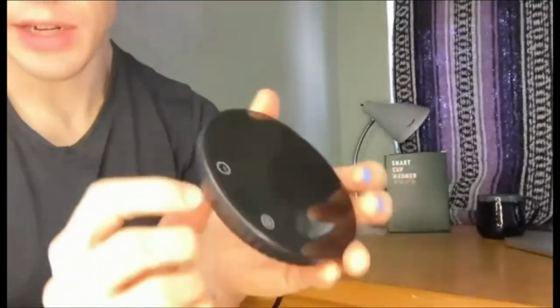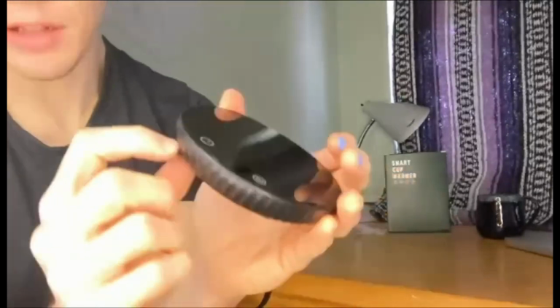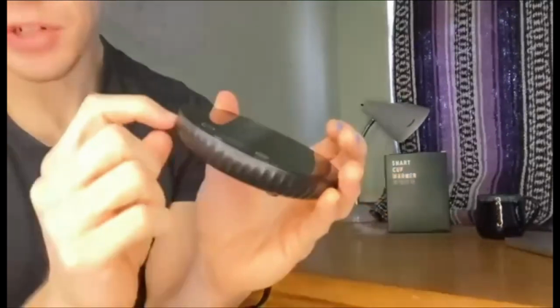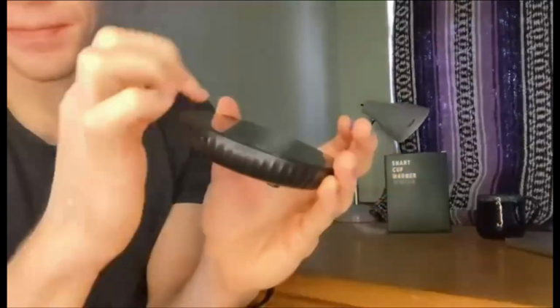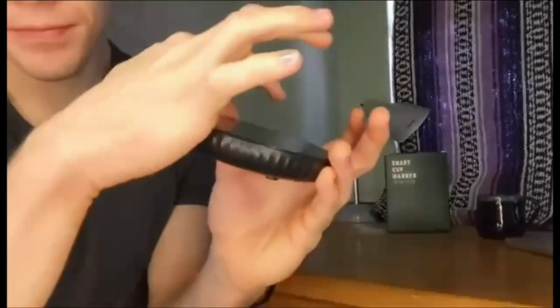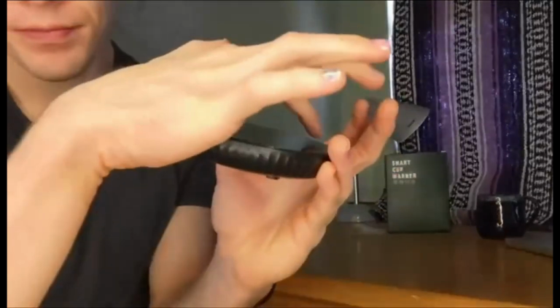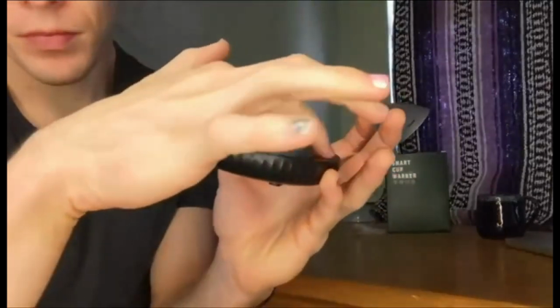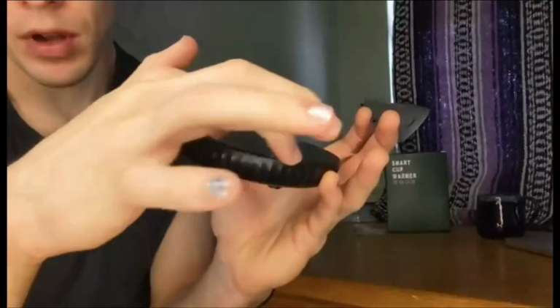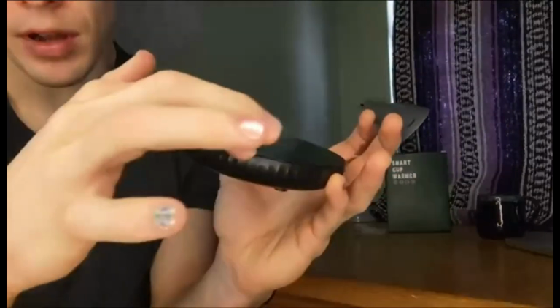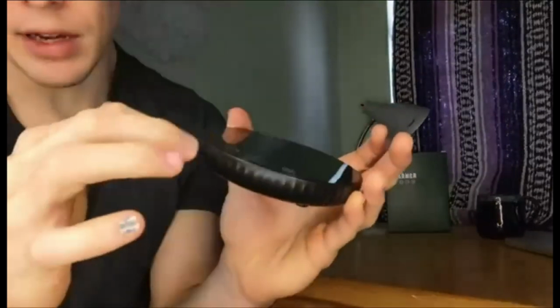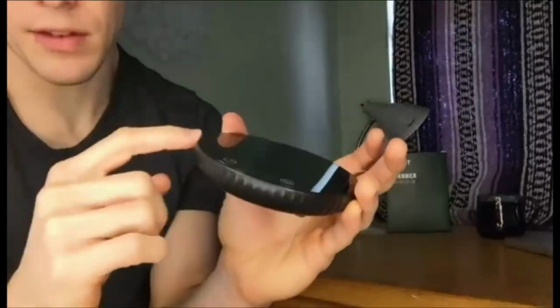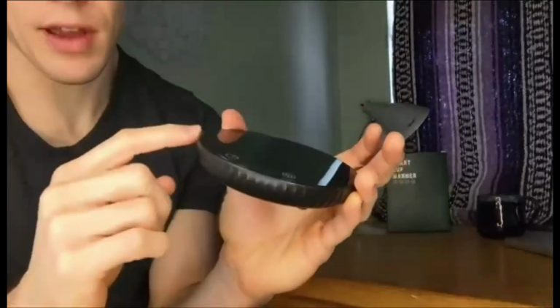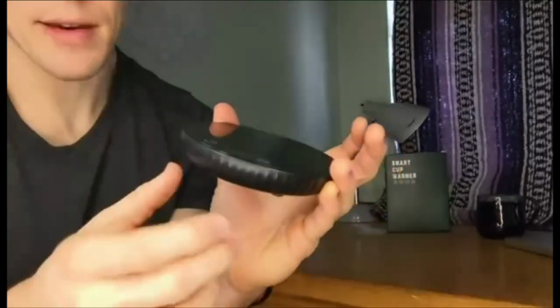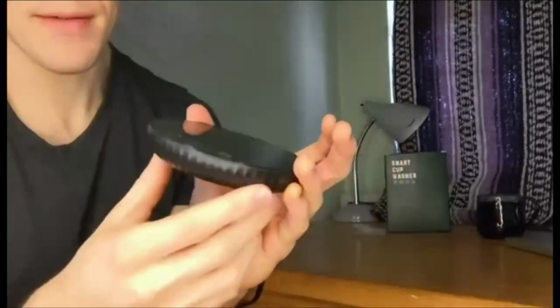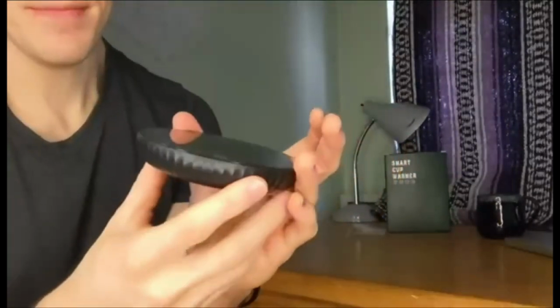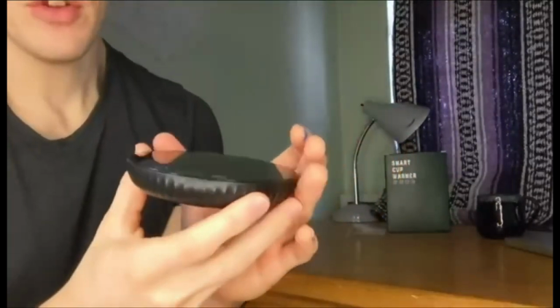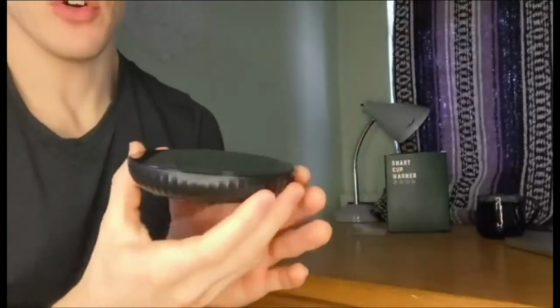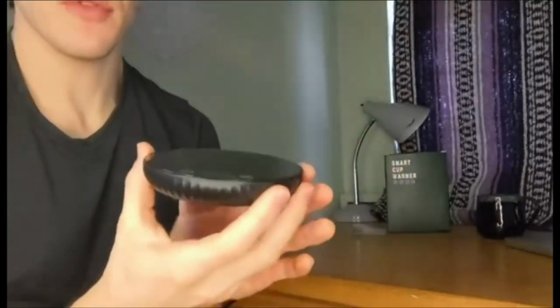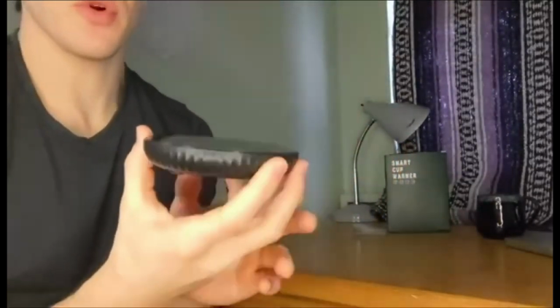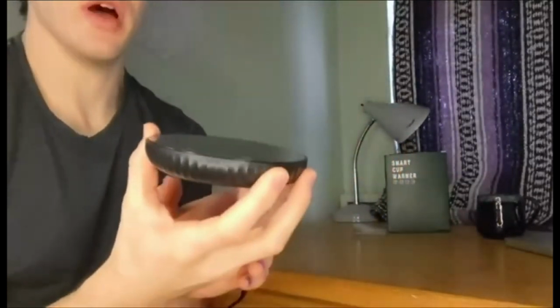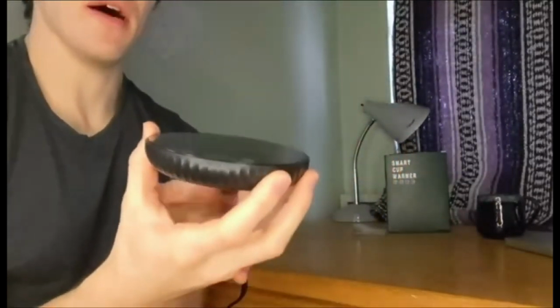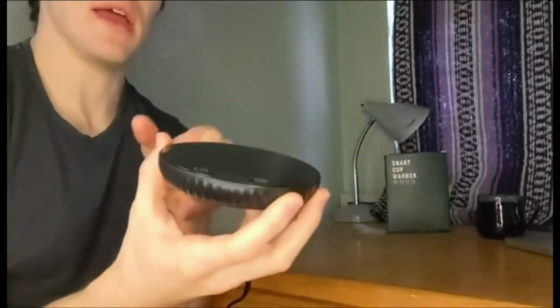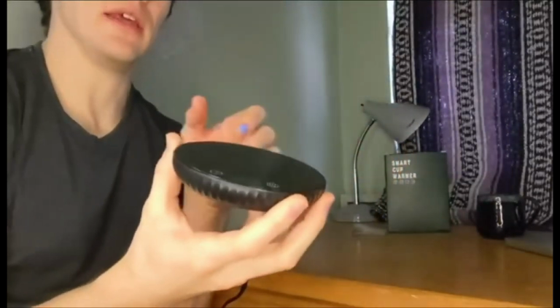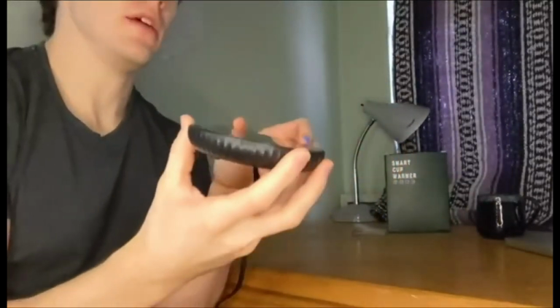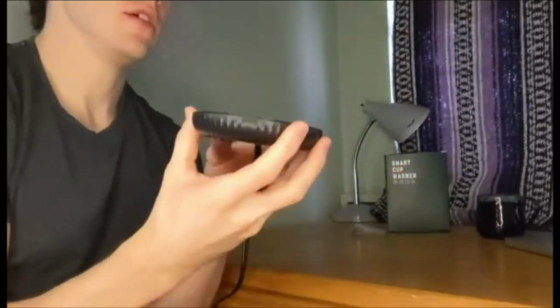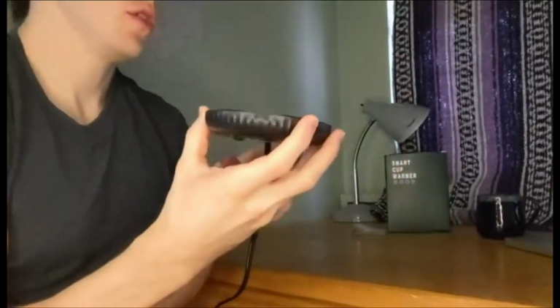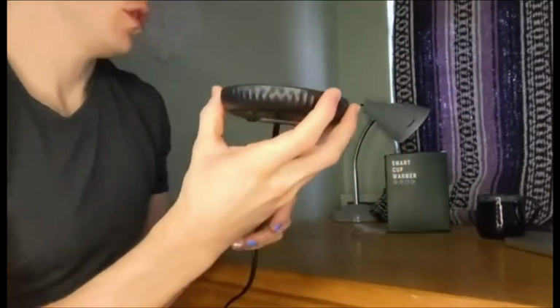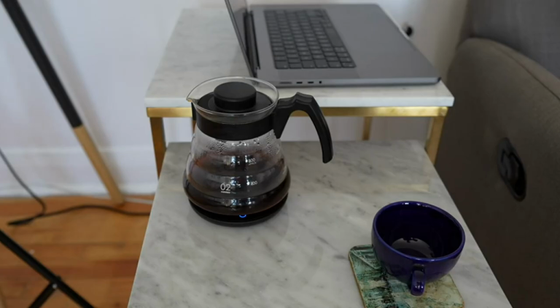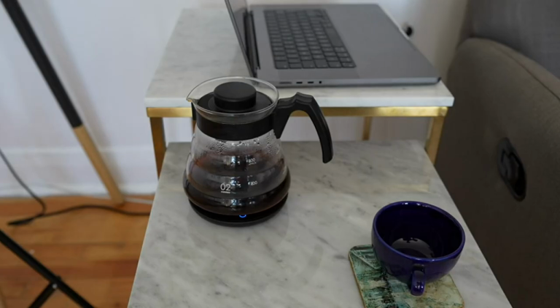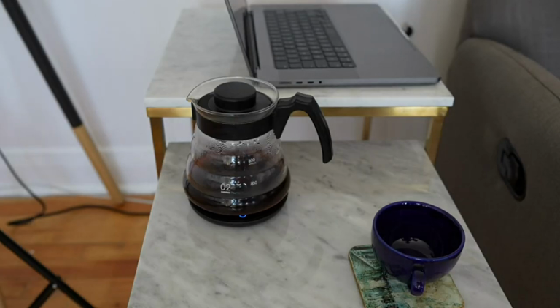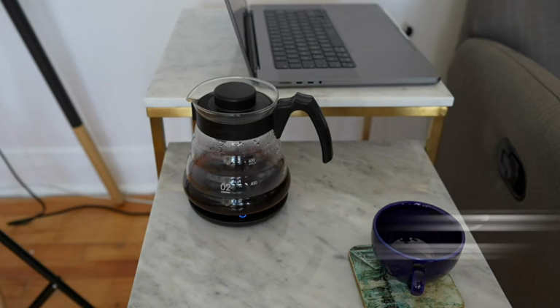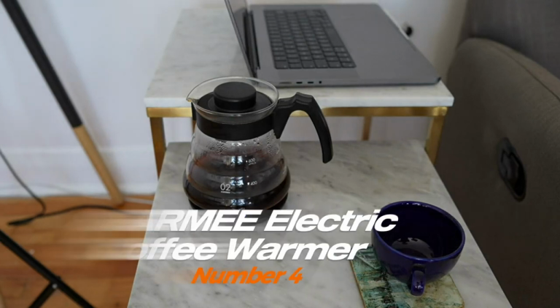So why not try it out and say goodbye to cold coffee forever? Number 4.